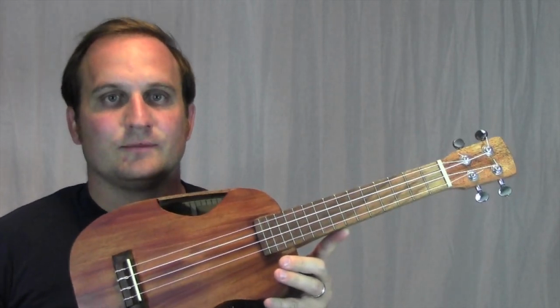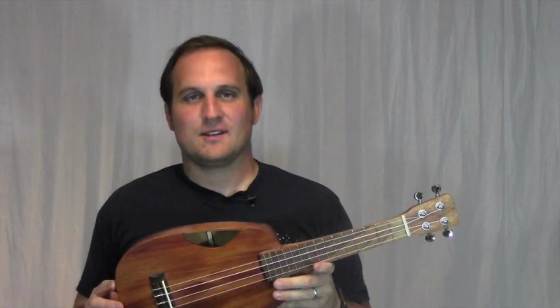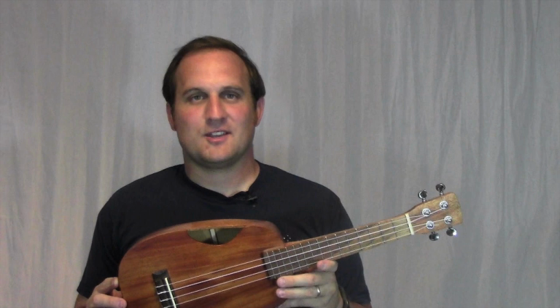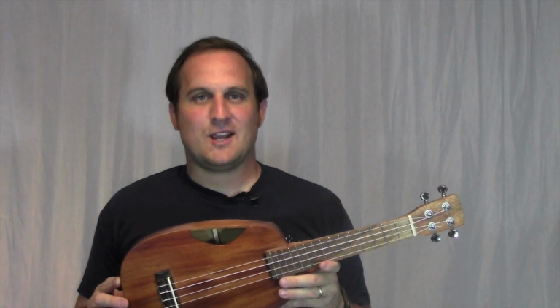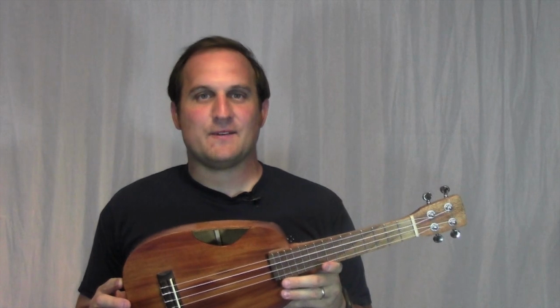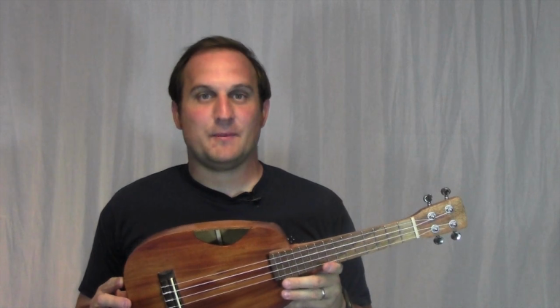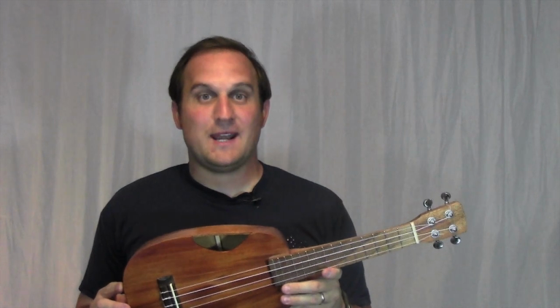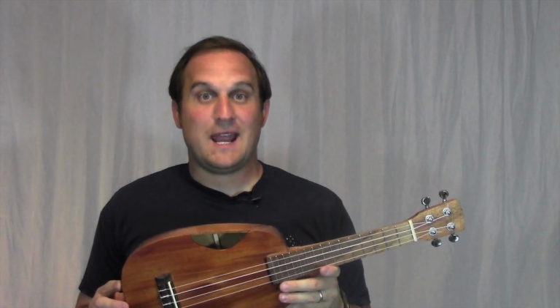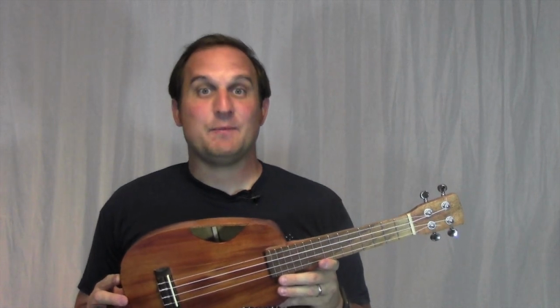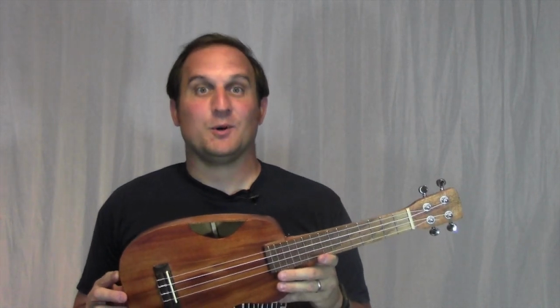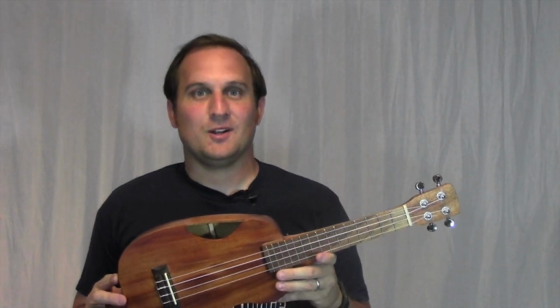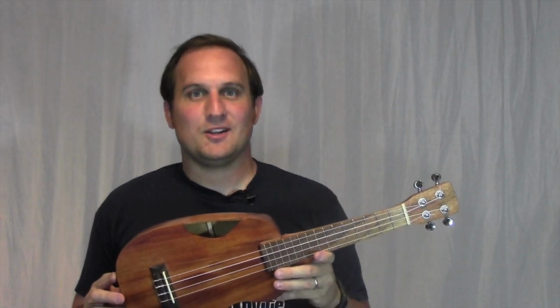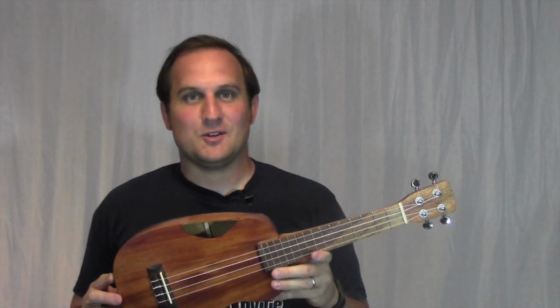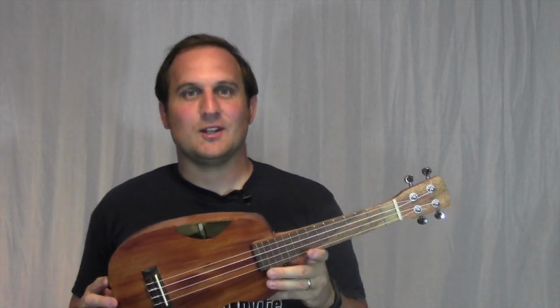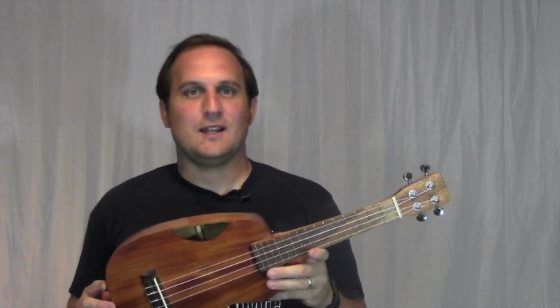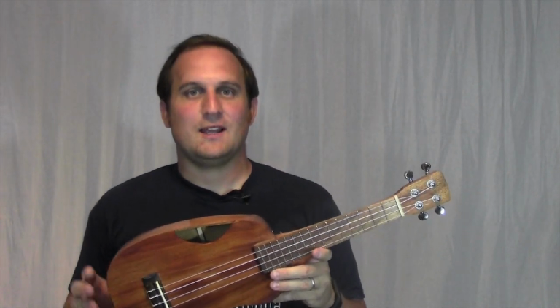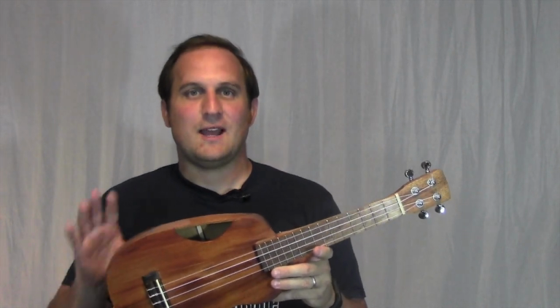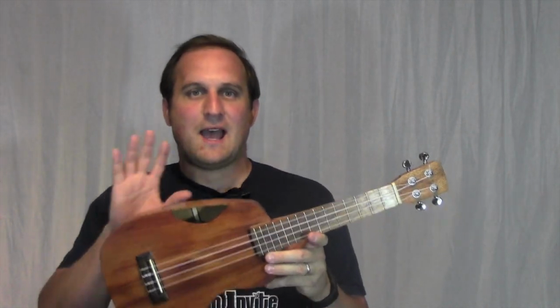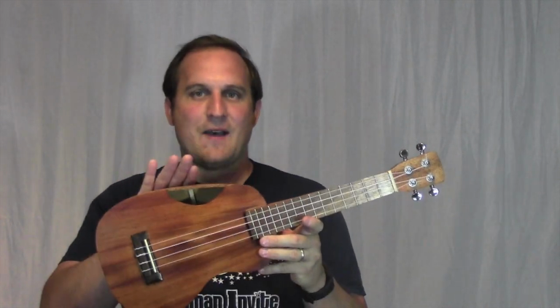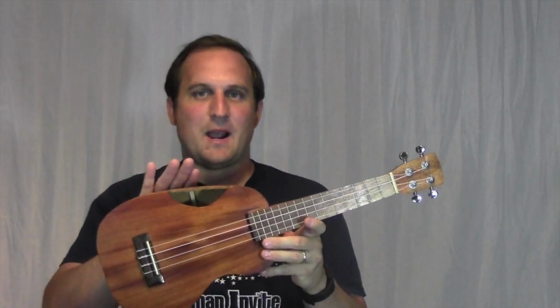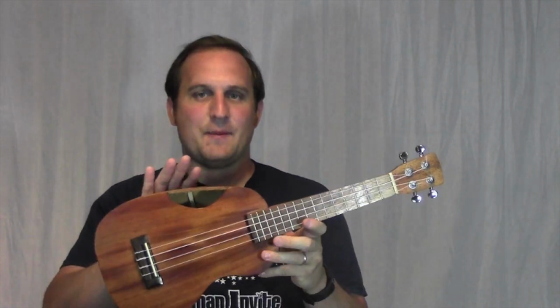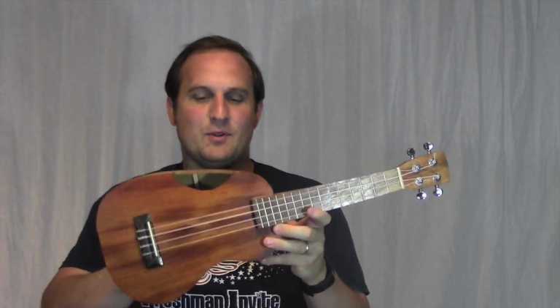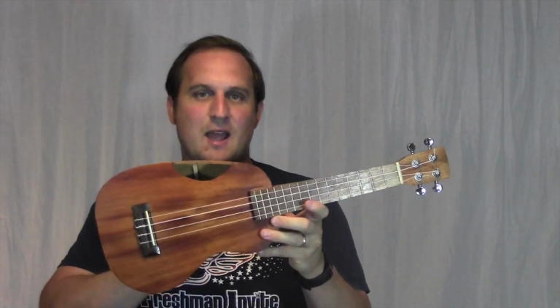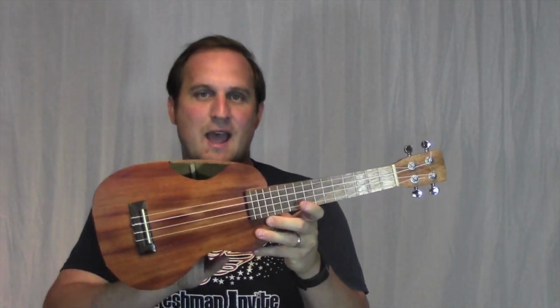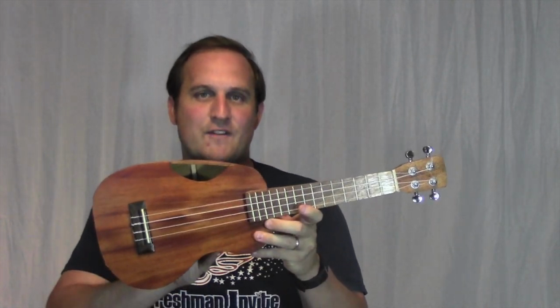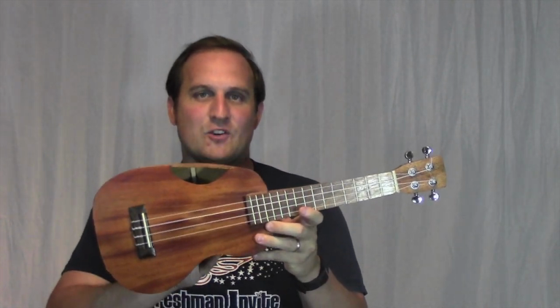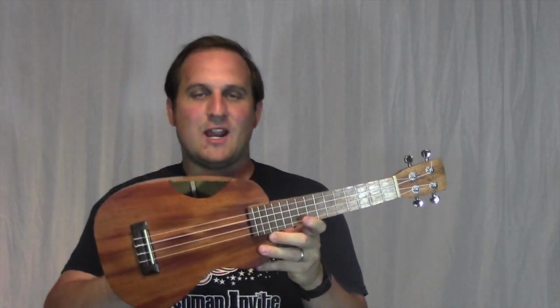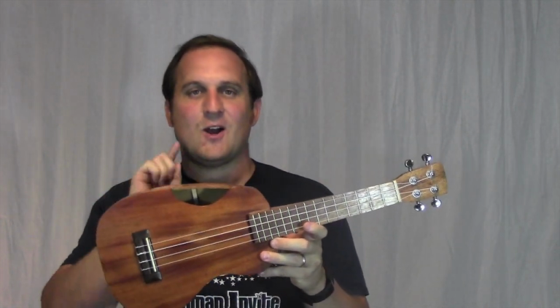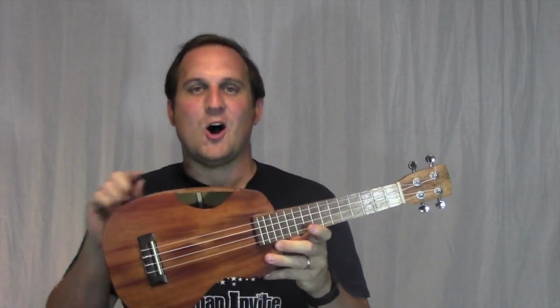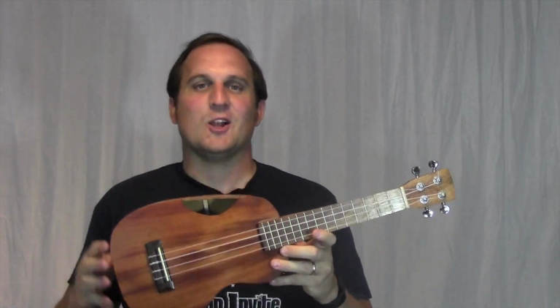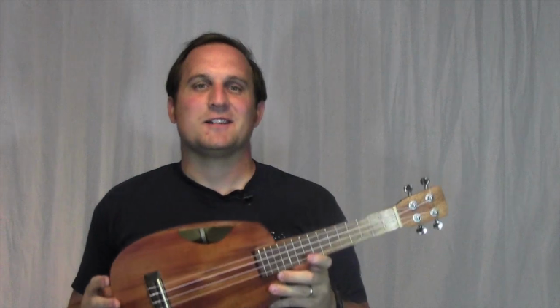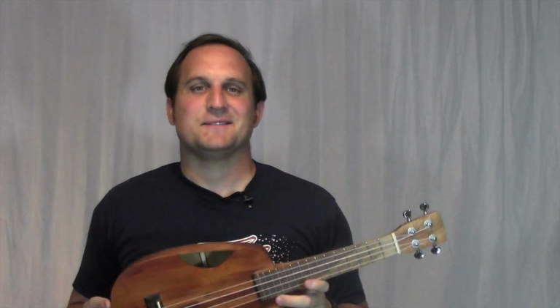So there you have it — the pine-aple ukulele. Half pineapple, half figure-eight, all awesome.